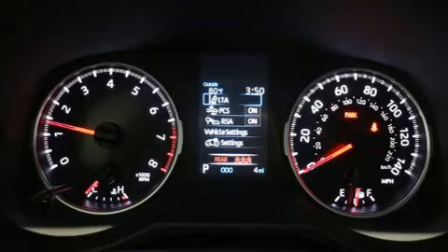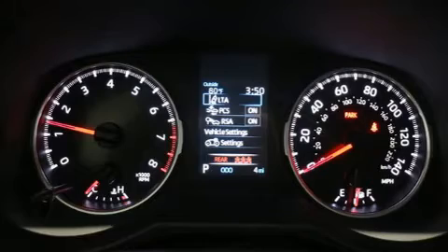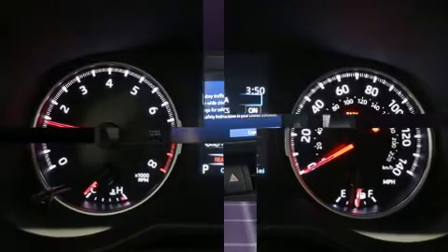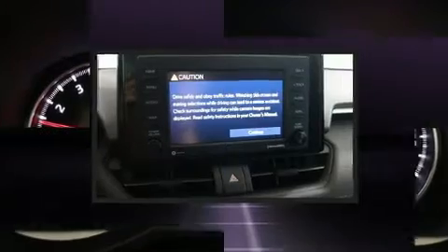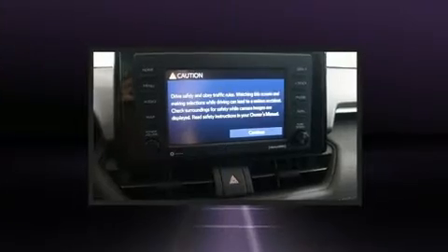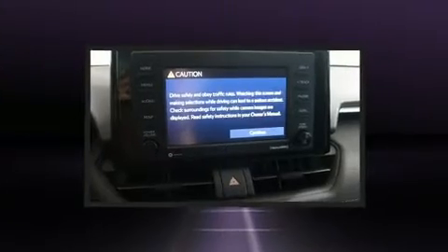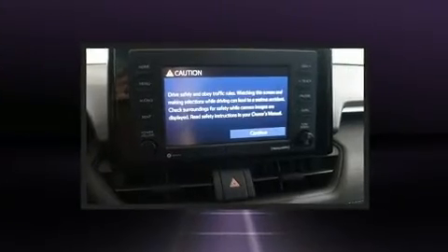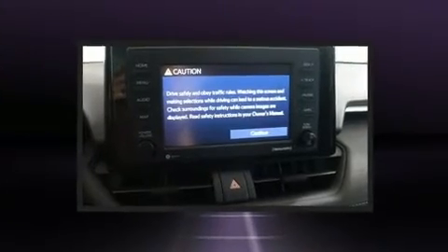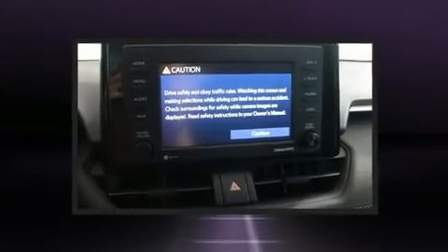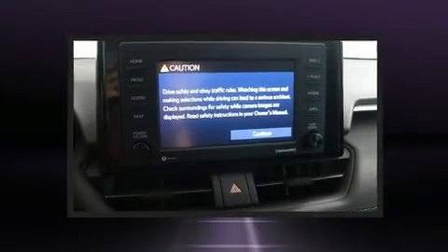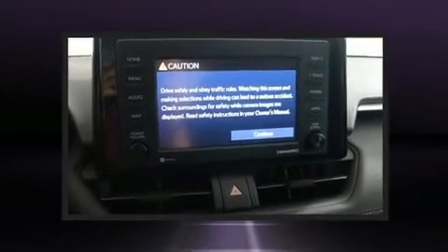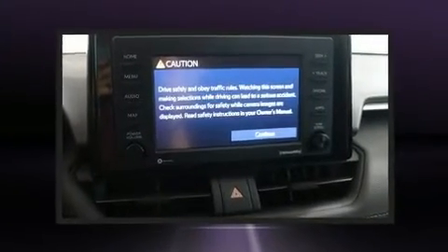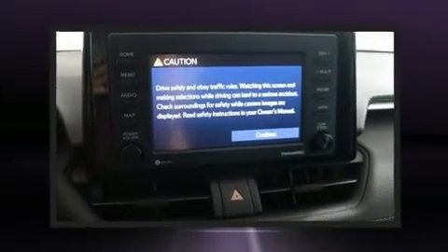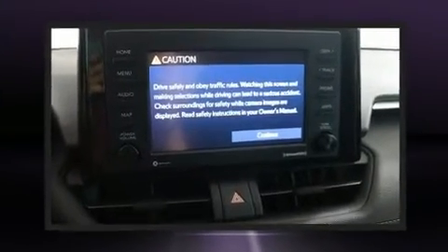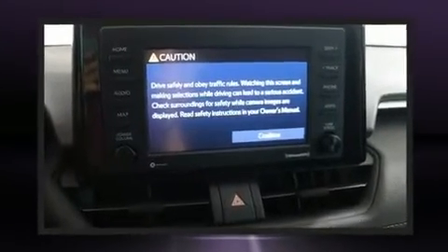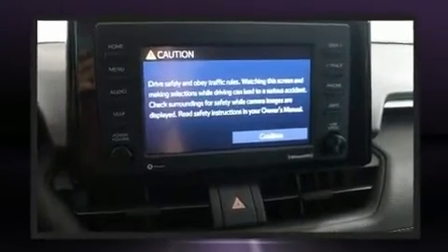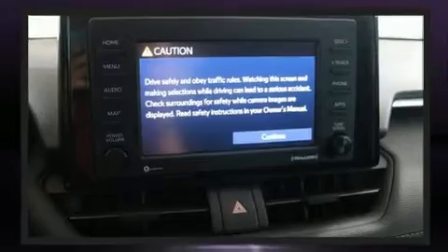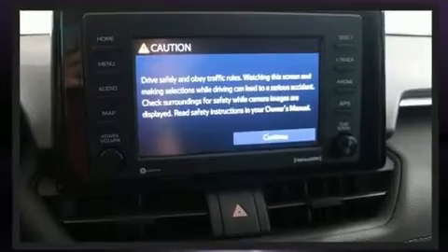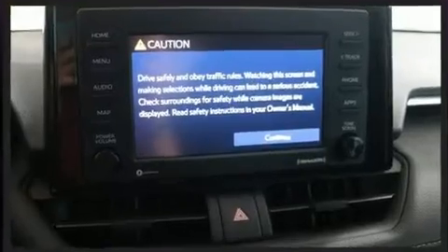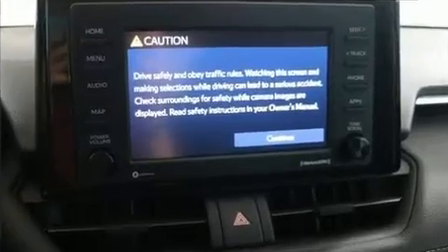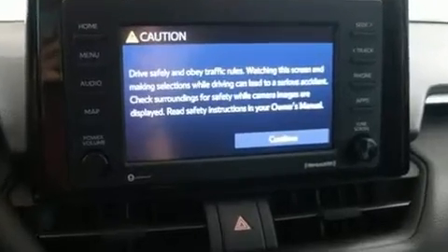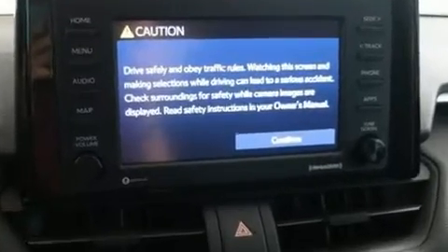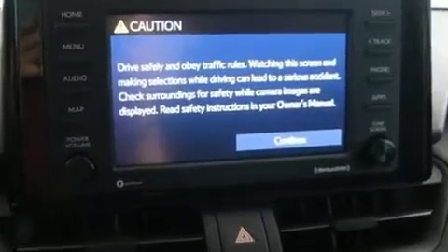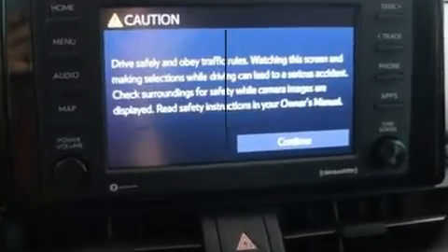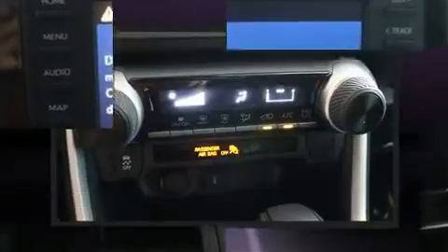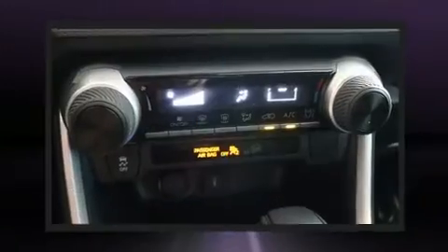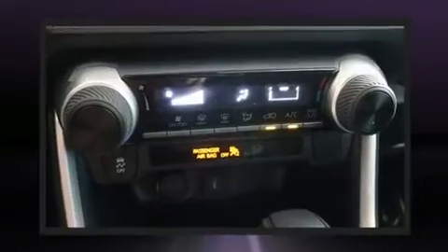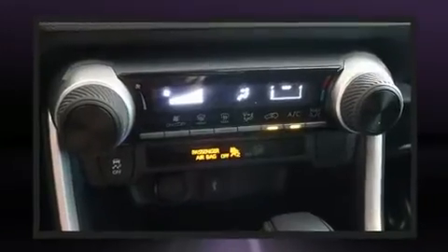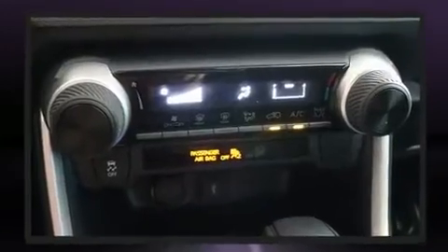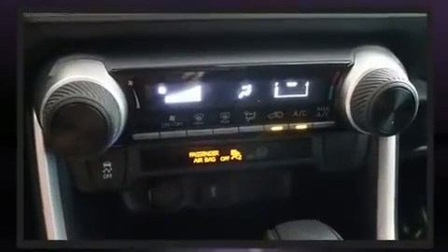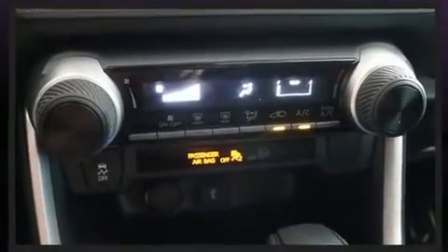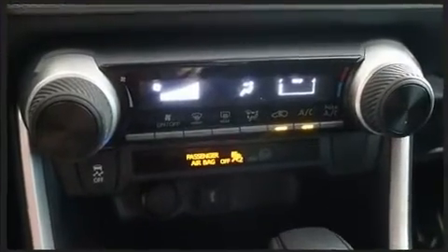Additional safety features include traction control, brake assist, a panic alarm, an emergency communication system, and four-wheel disc brakes with ABS.